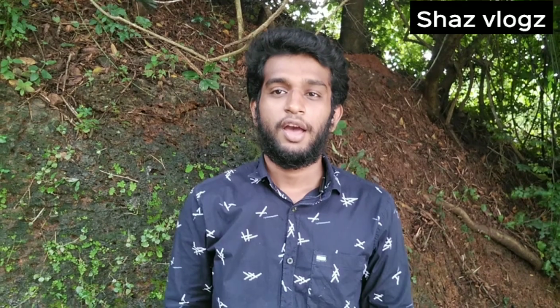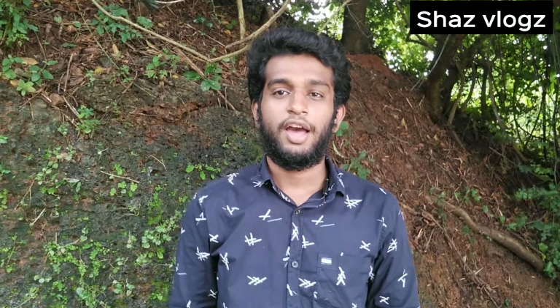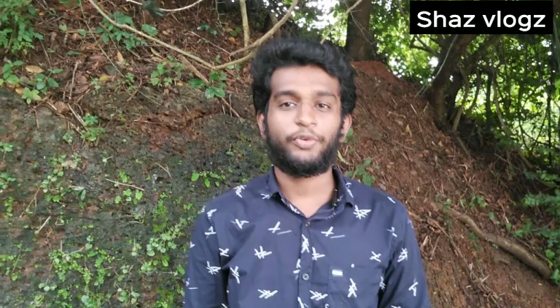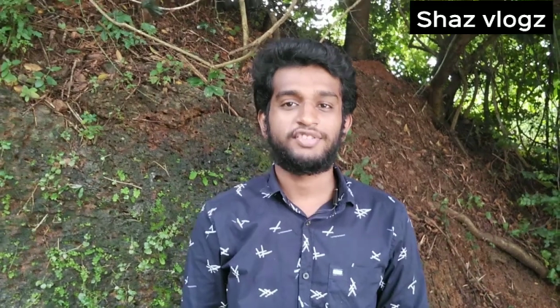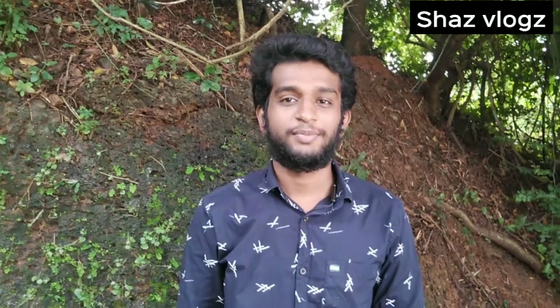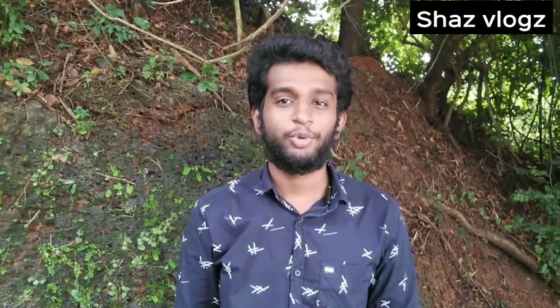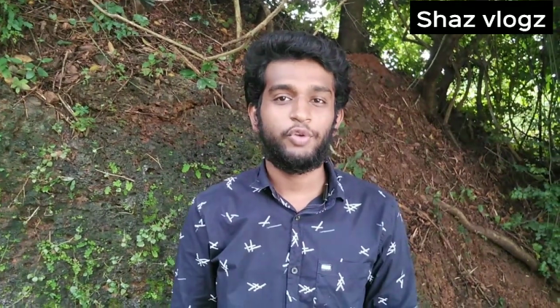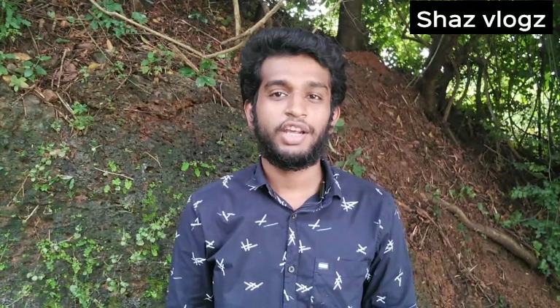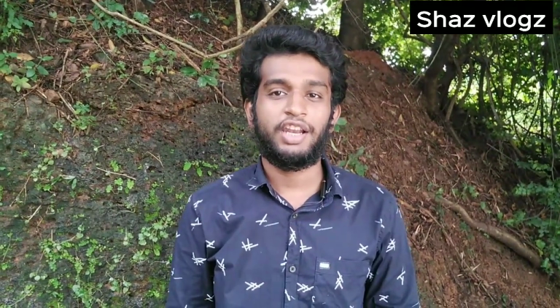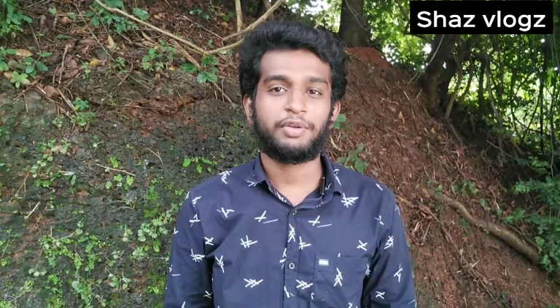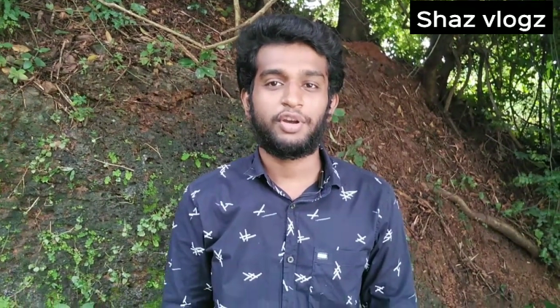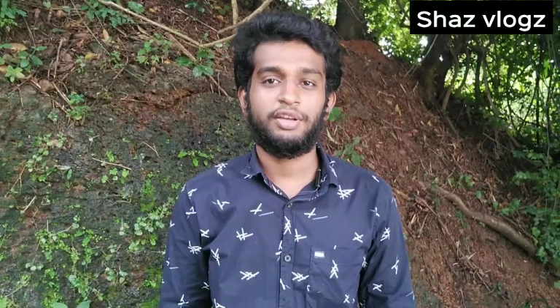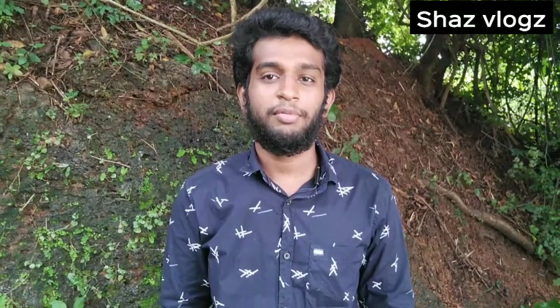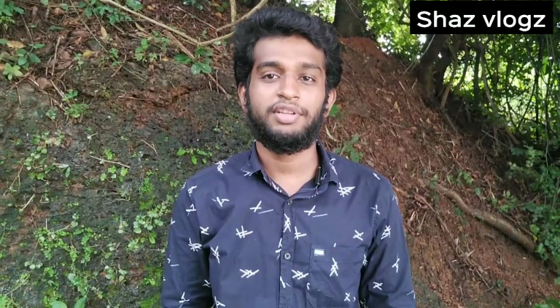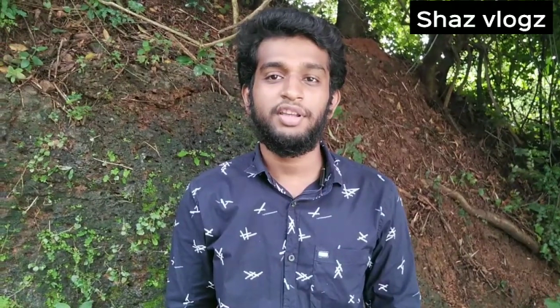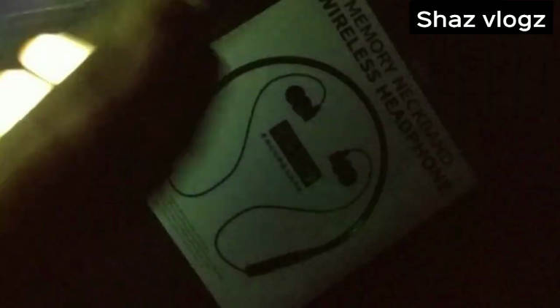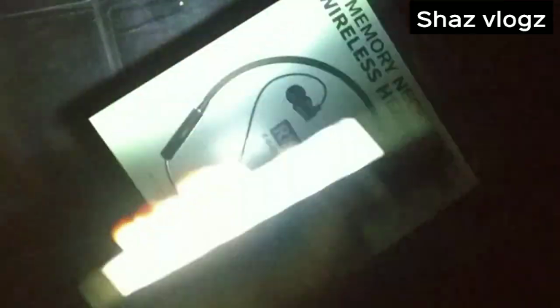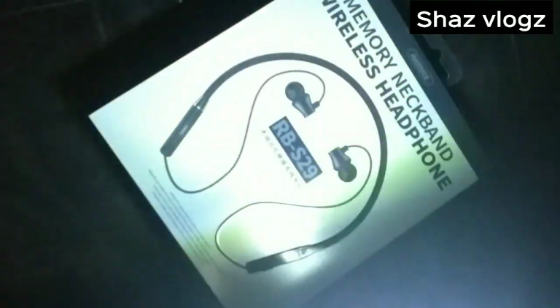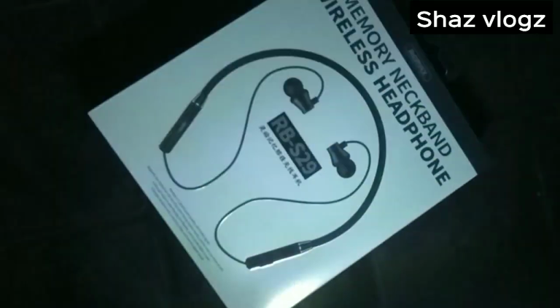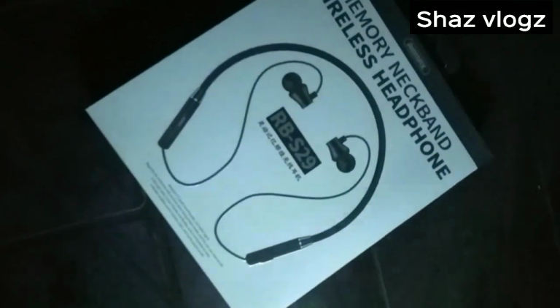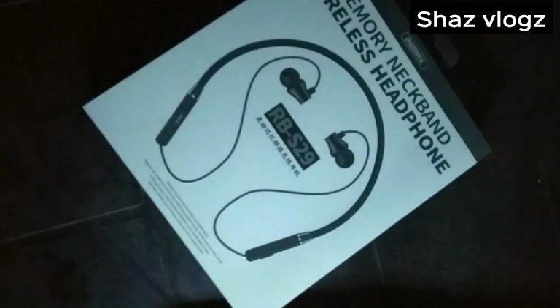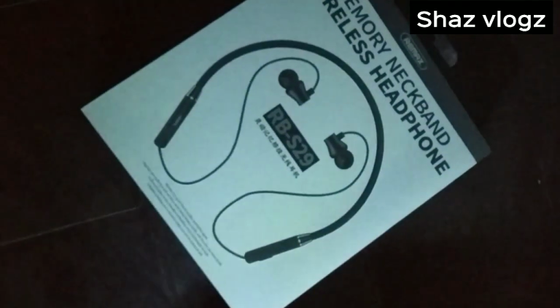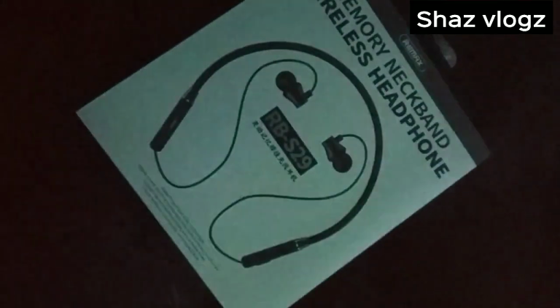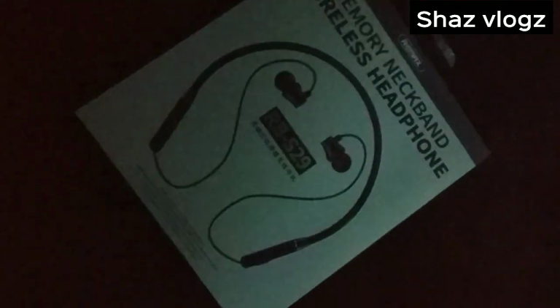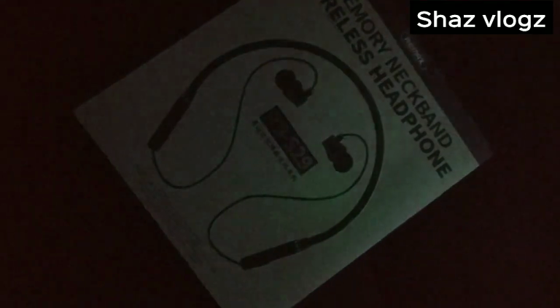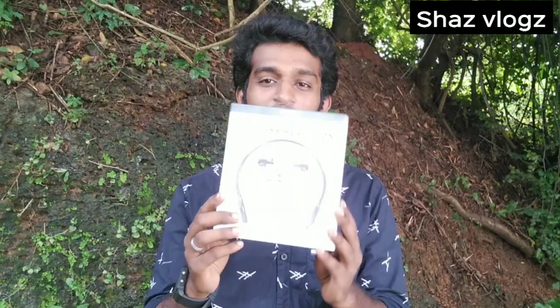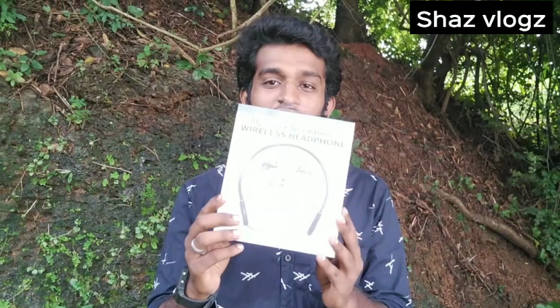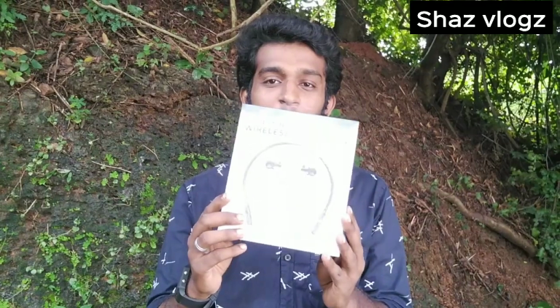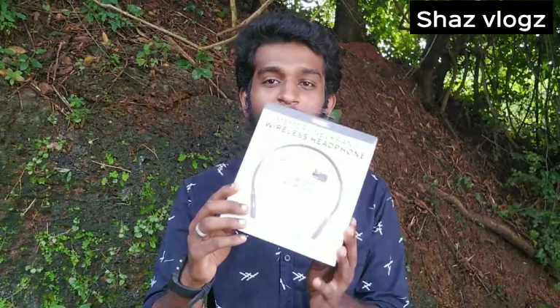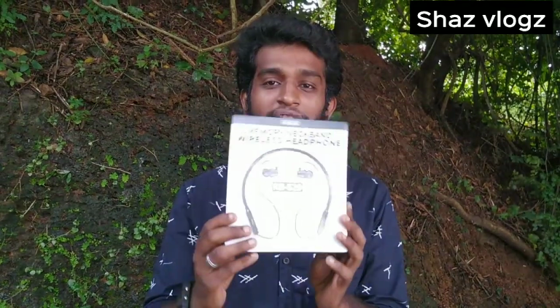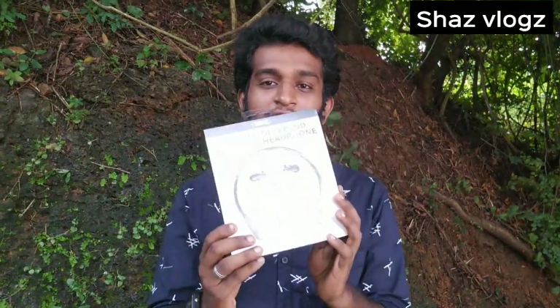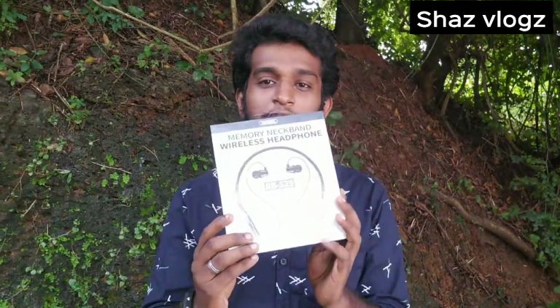Hello friends! Welcome to this video. Now we will unbox the wireless headphone. Let's go to the video.